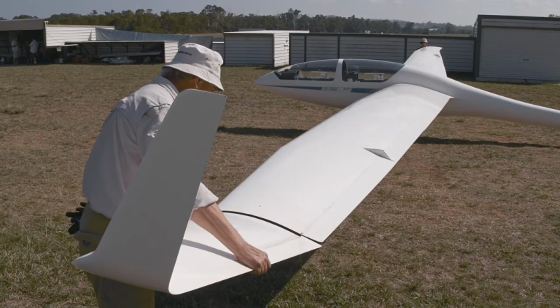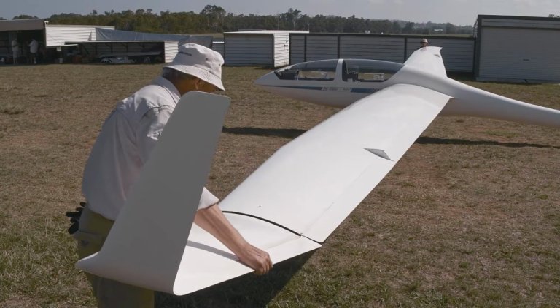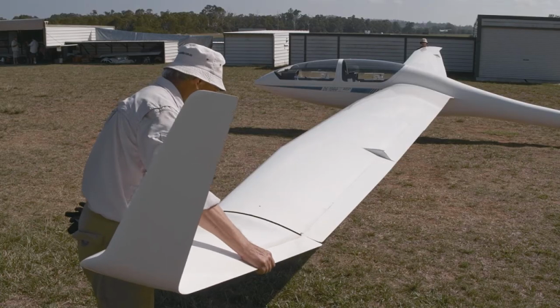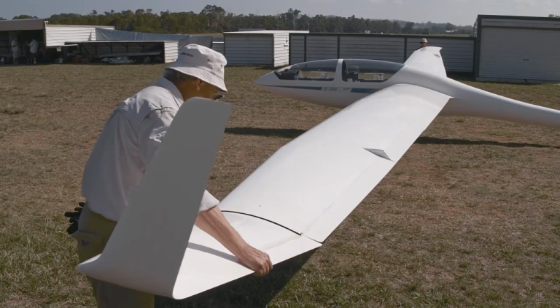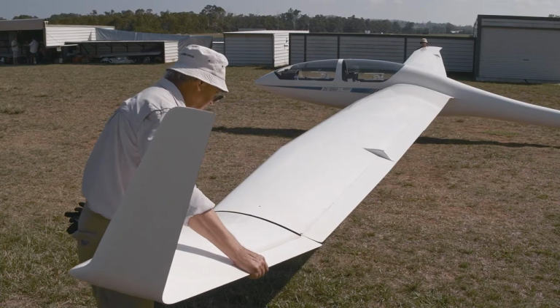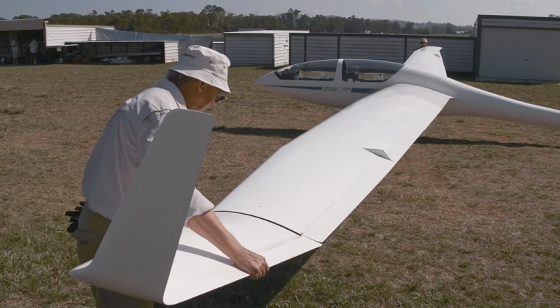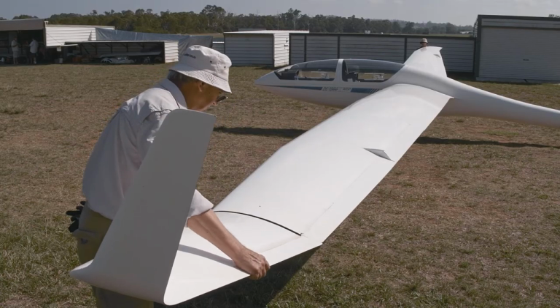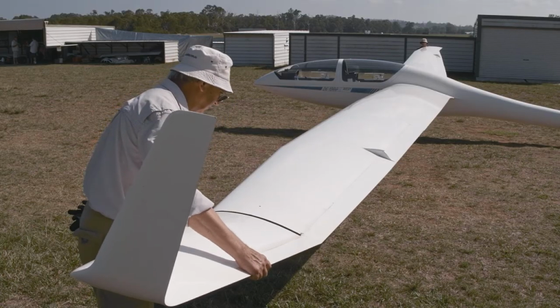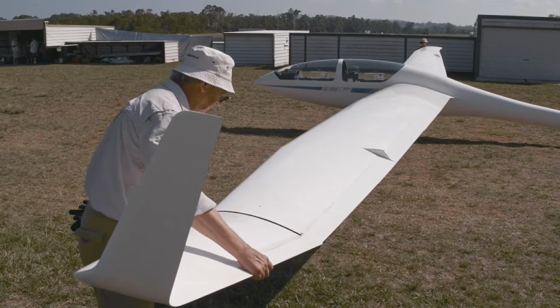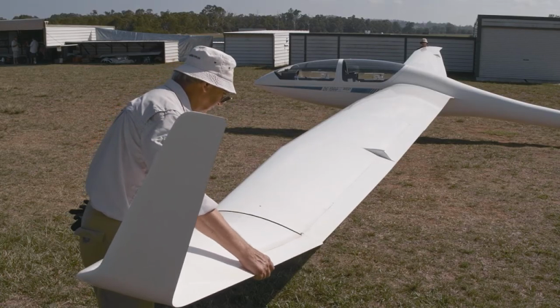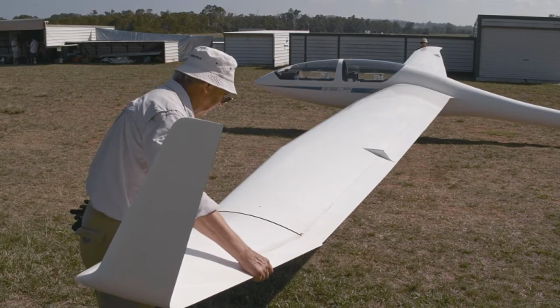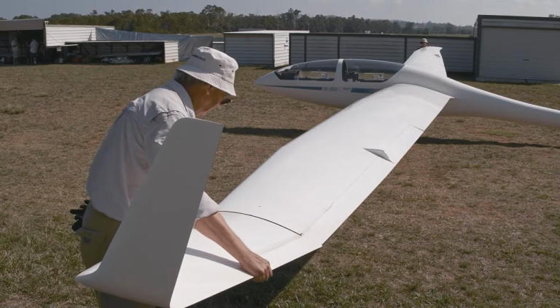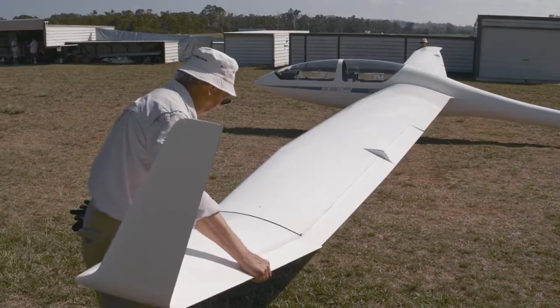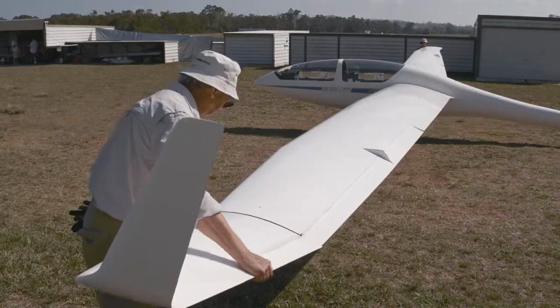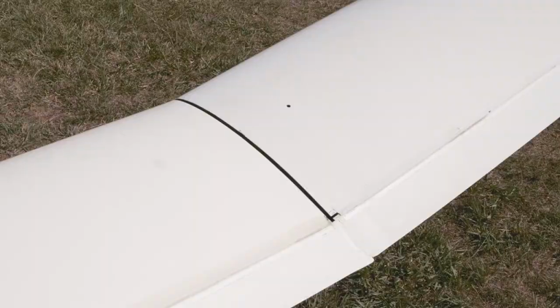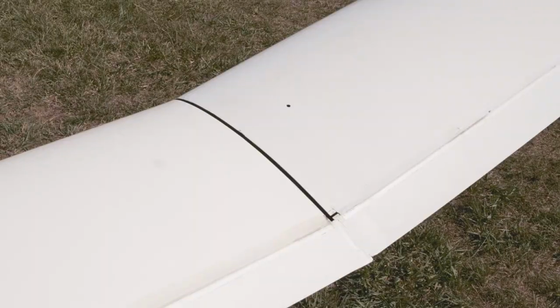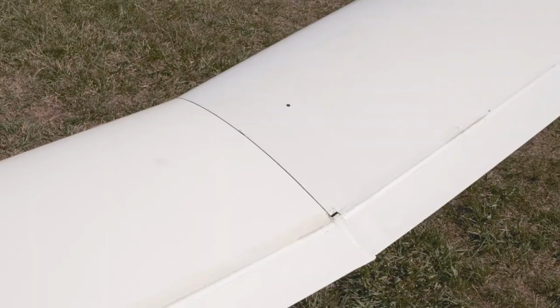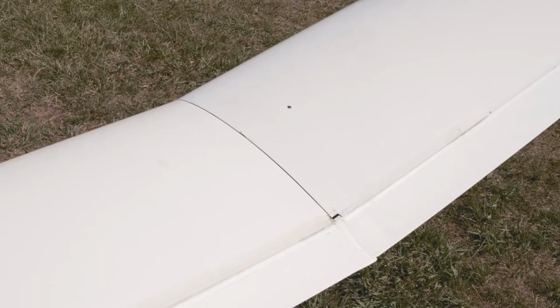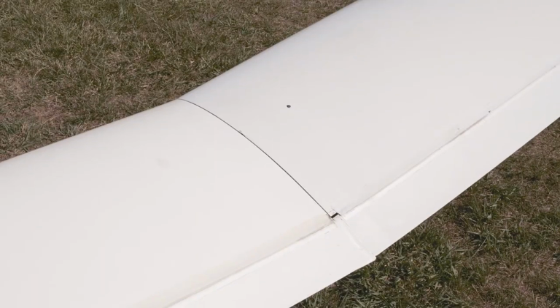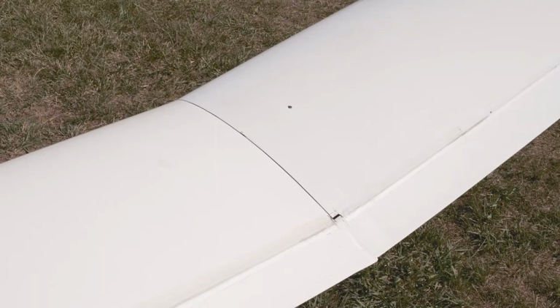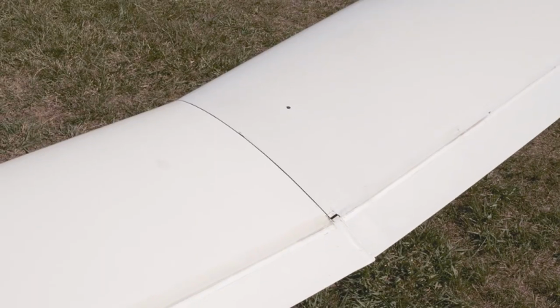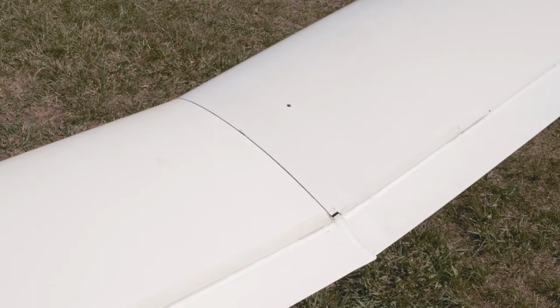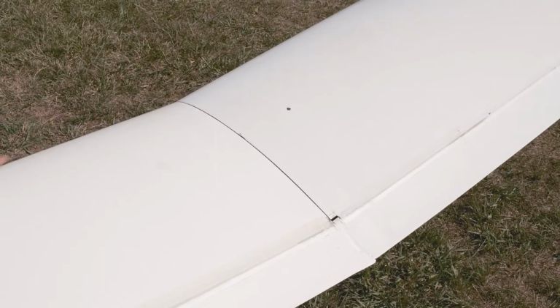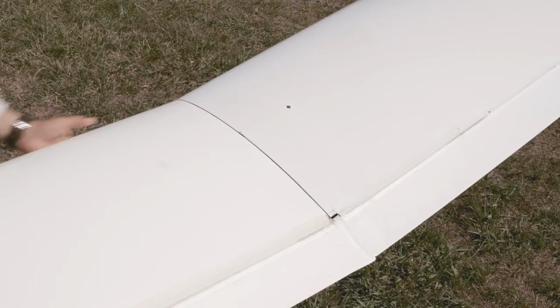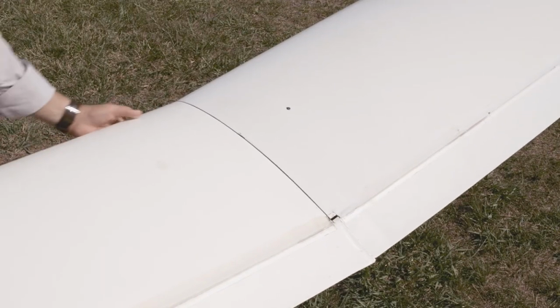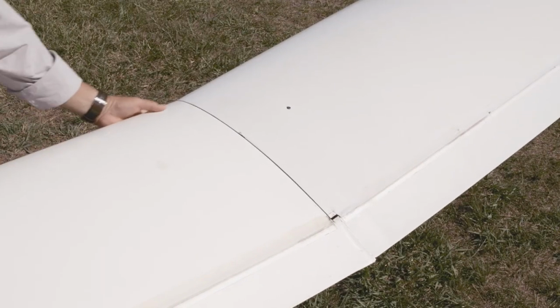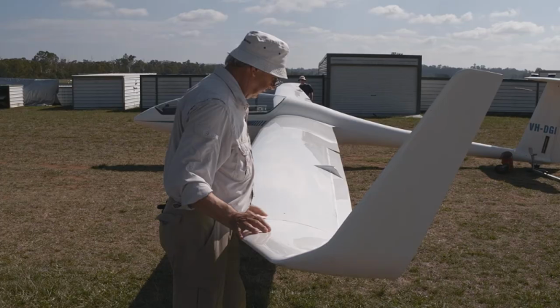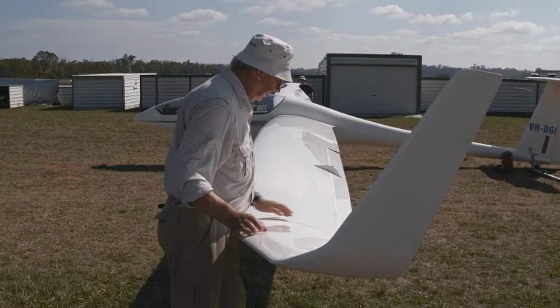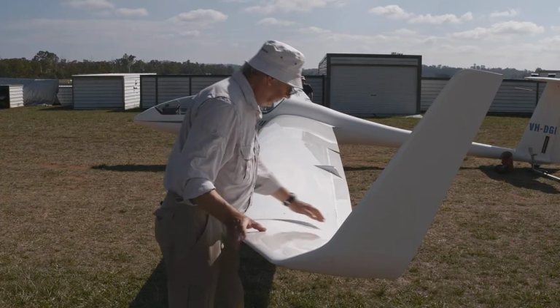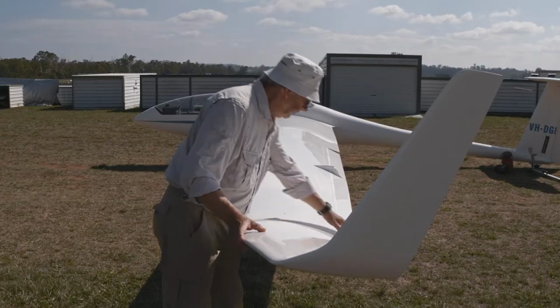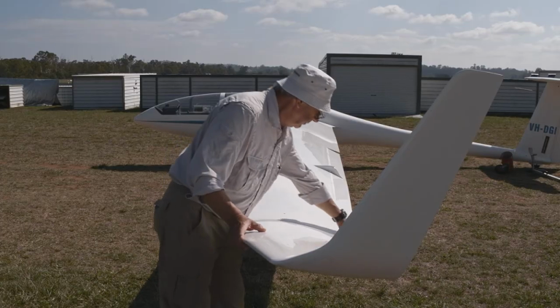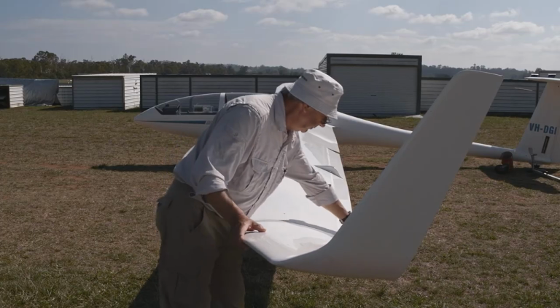Finally, if you have any winglets or extensions fitted, make sure they are also secure.